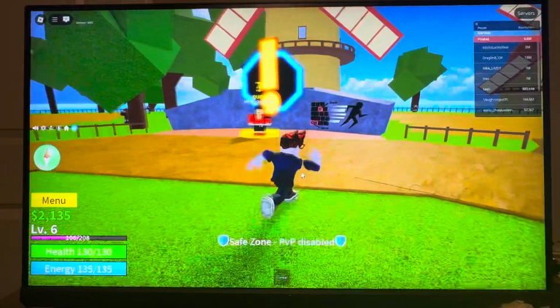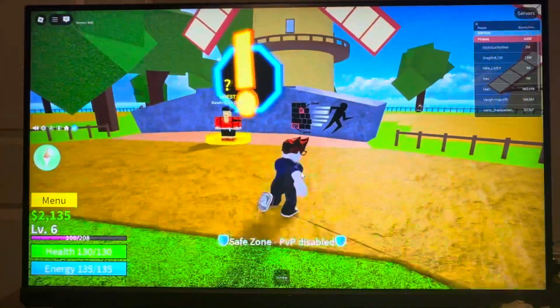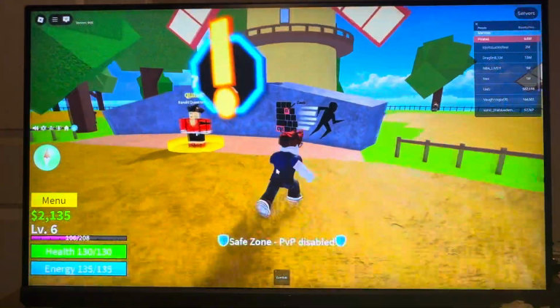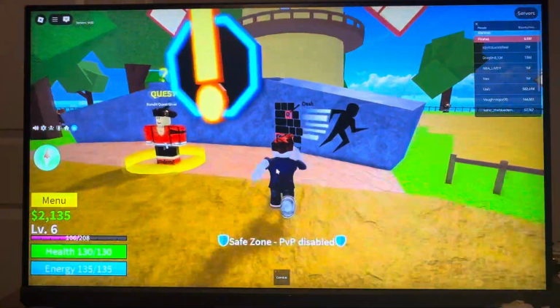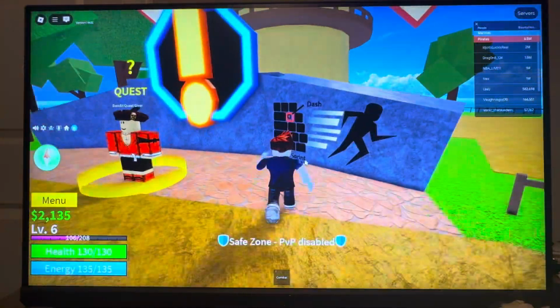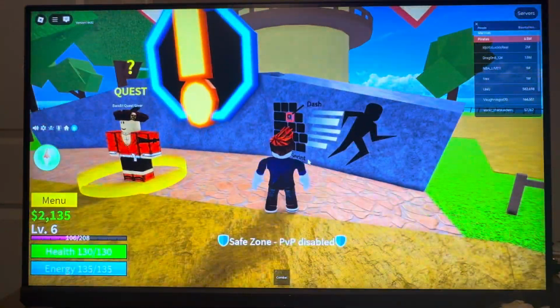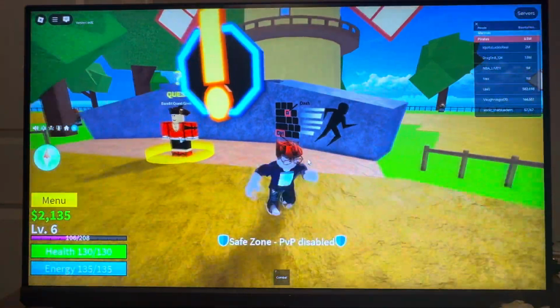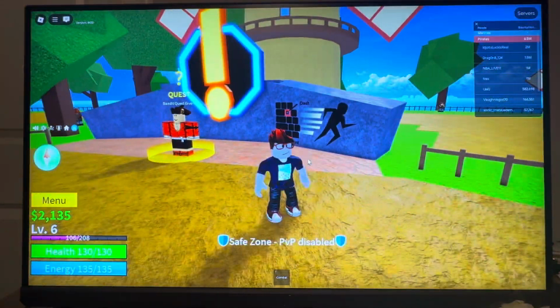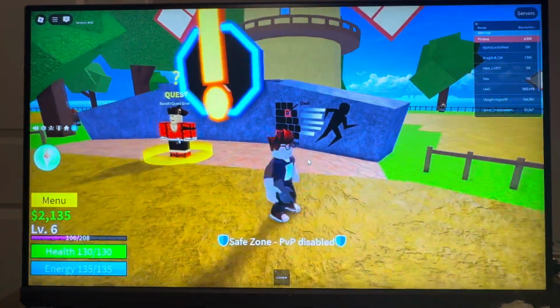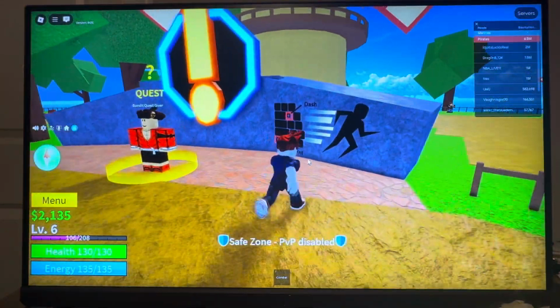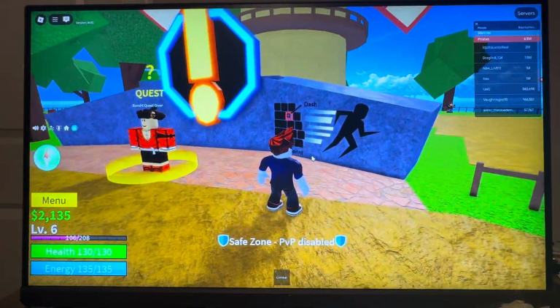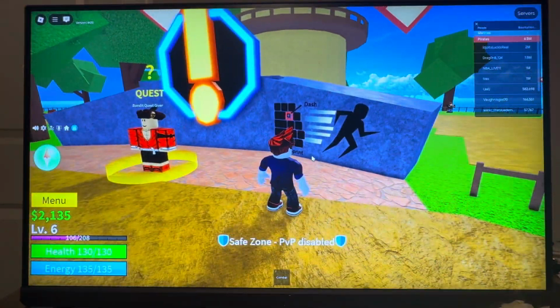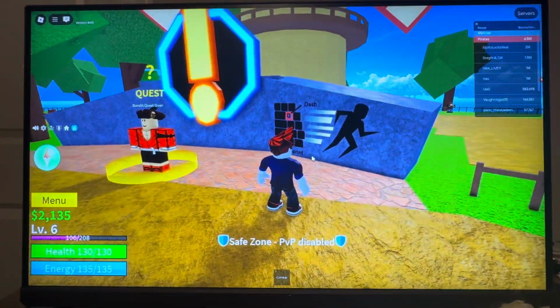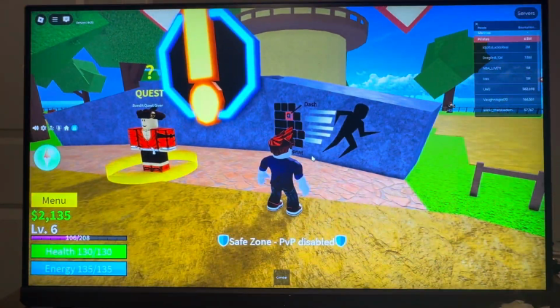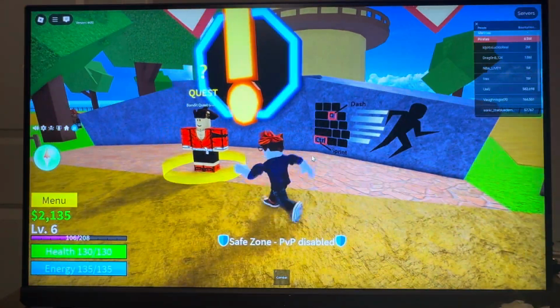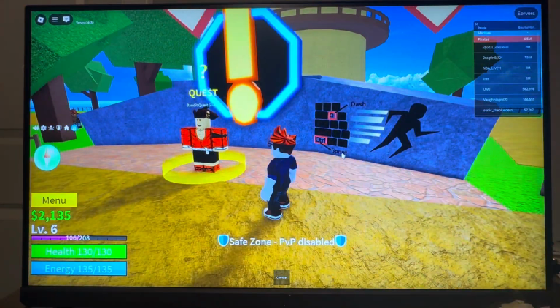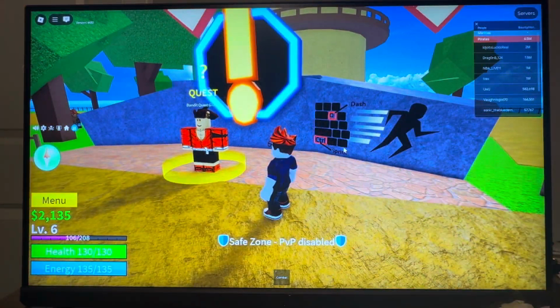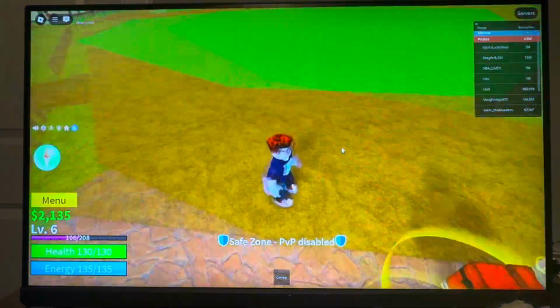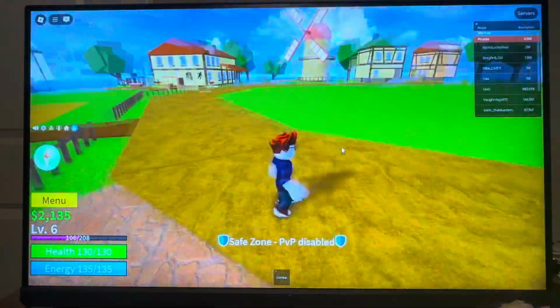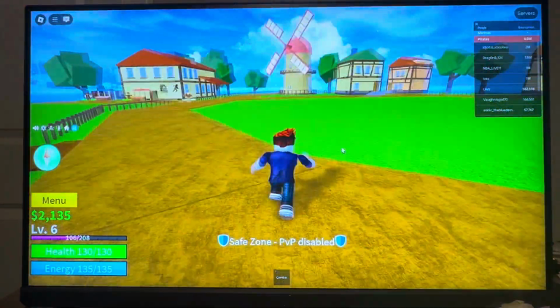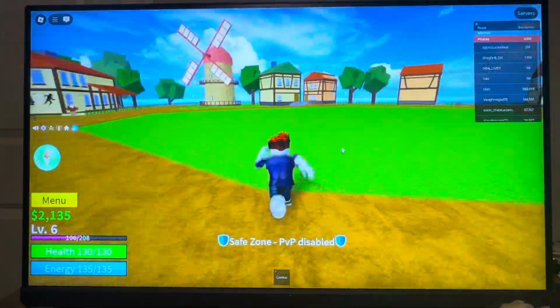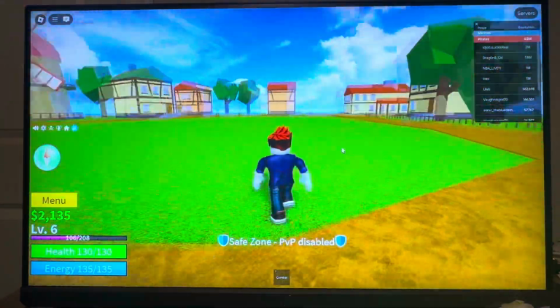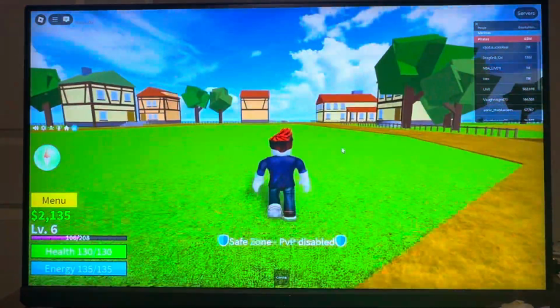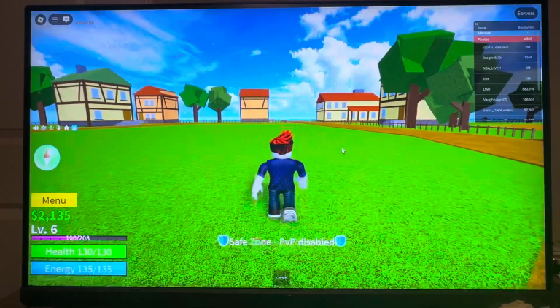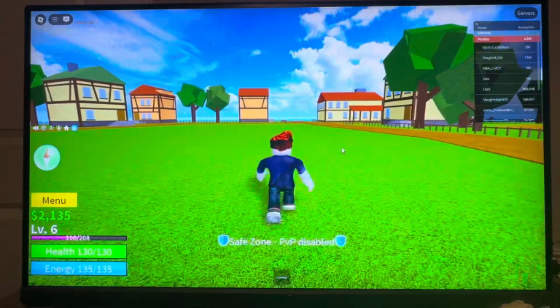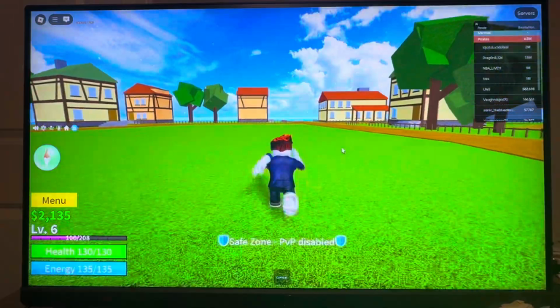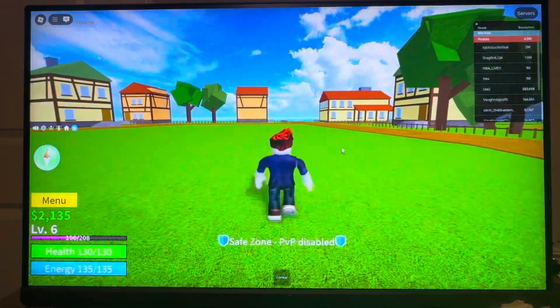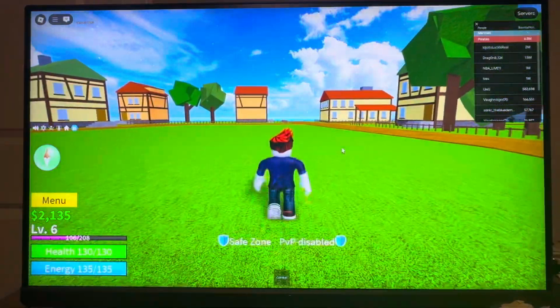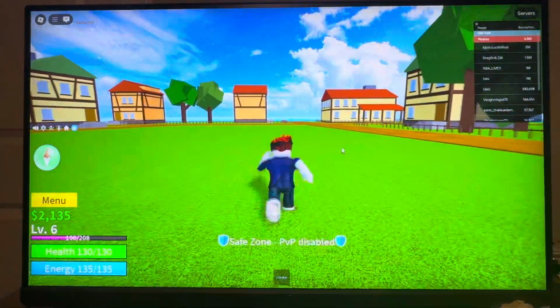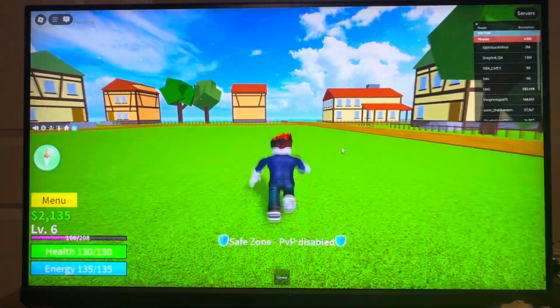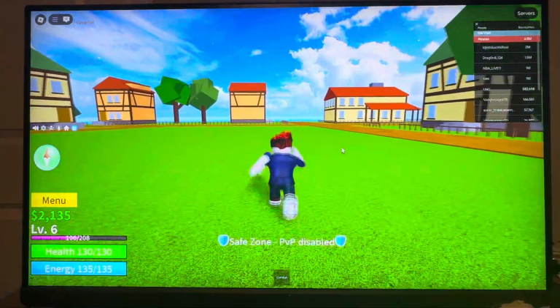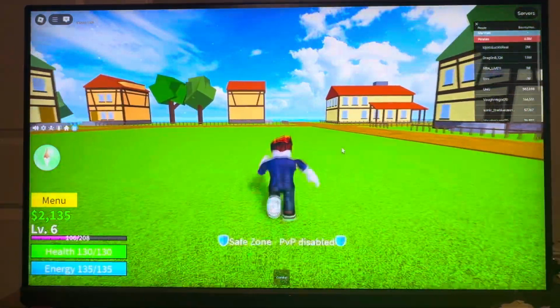You can see it right here on screen — if you come over here, it says hit the Control button to sprint. So I'm just tapping the Control button.